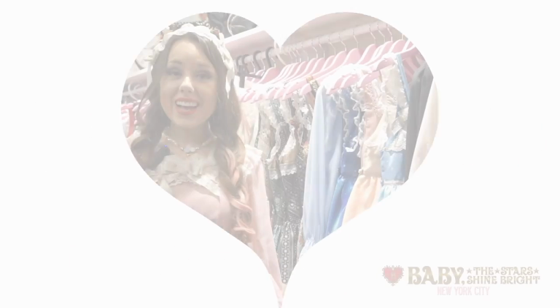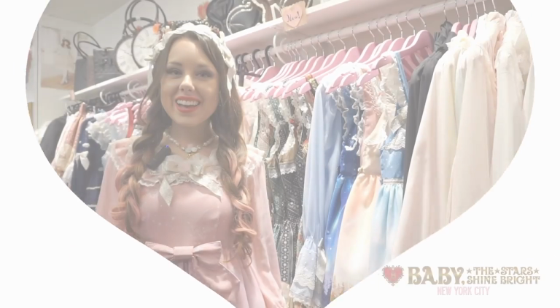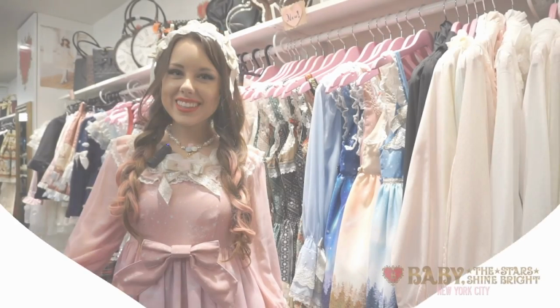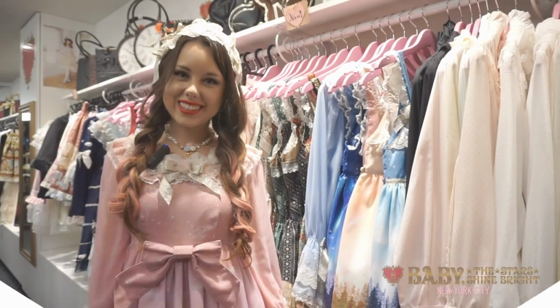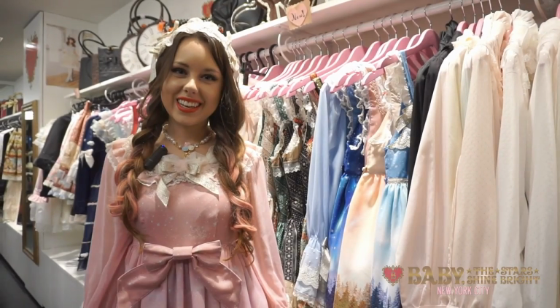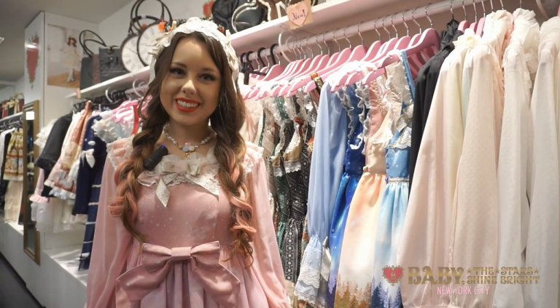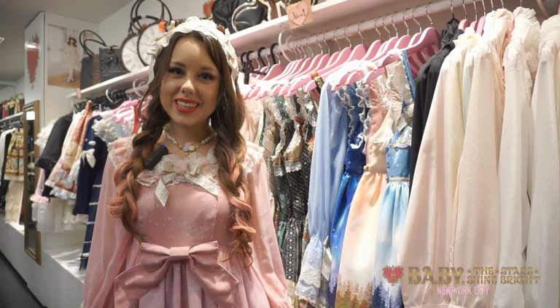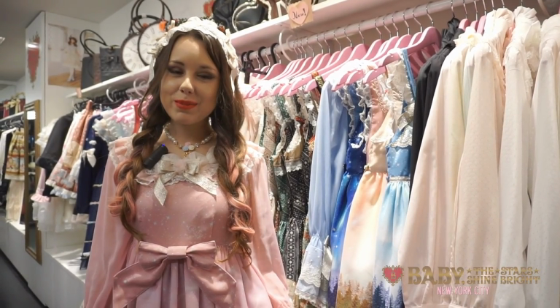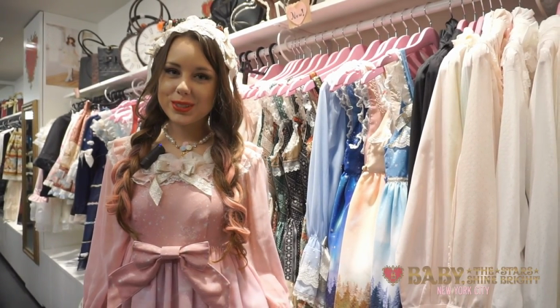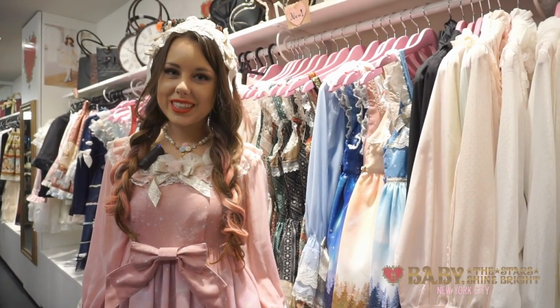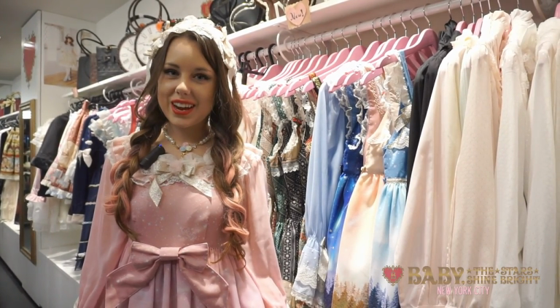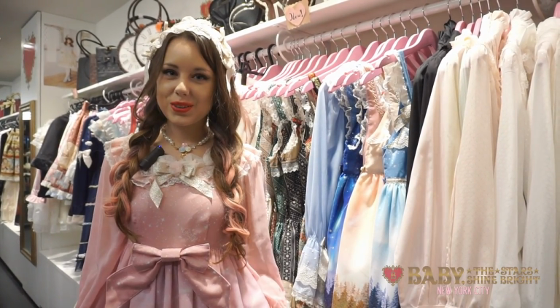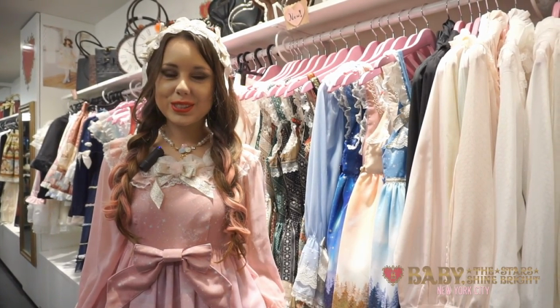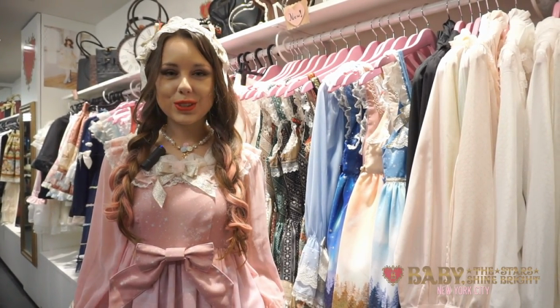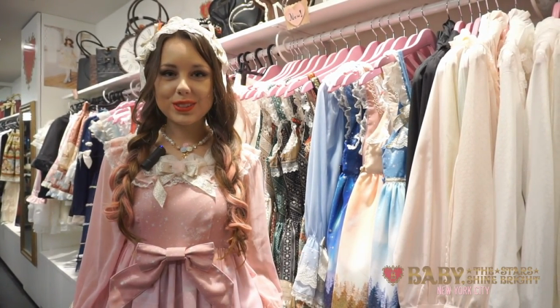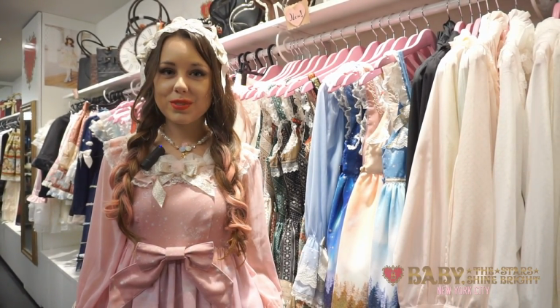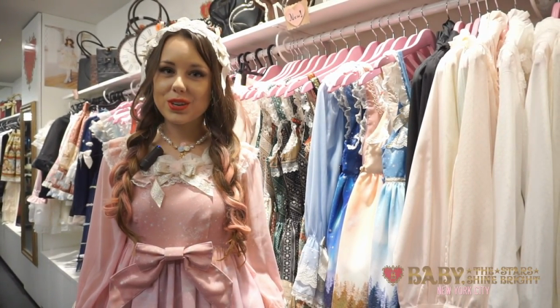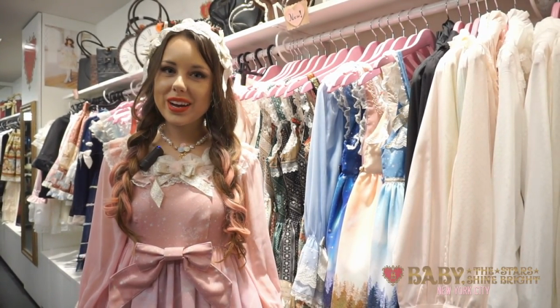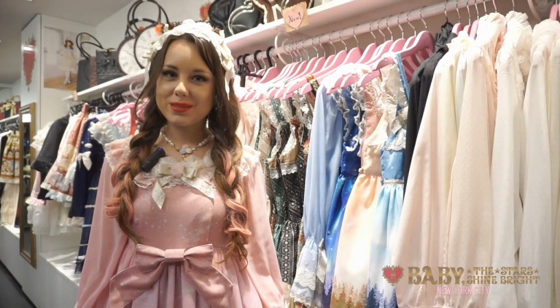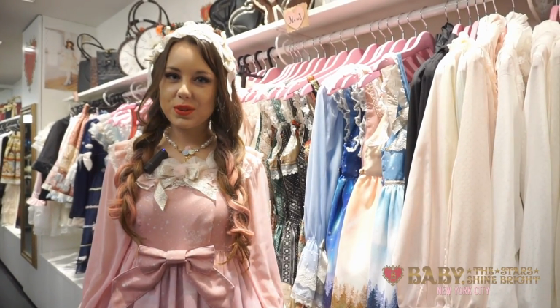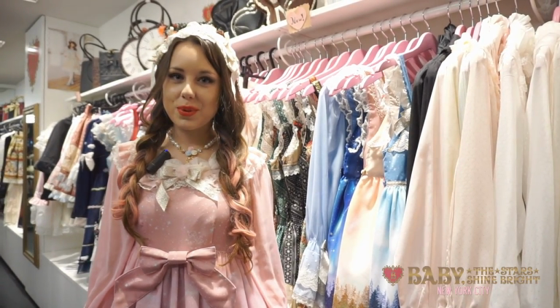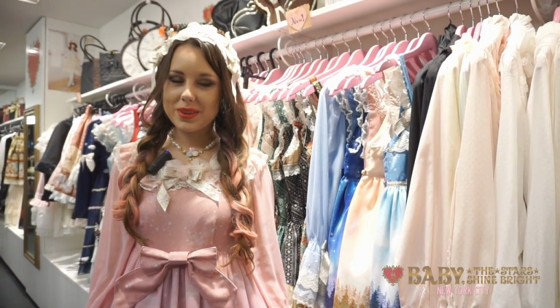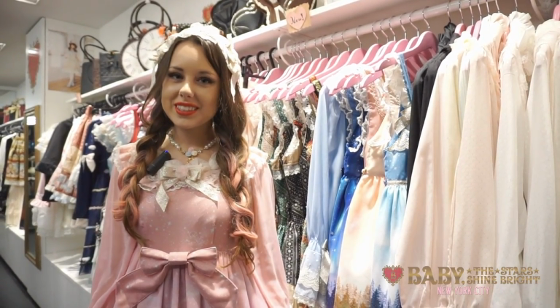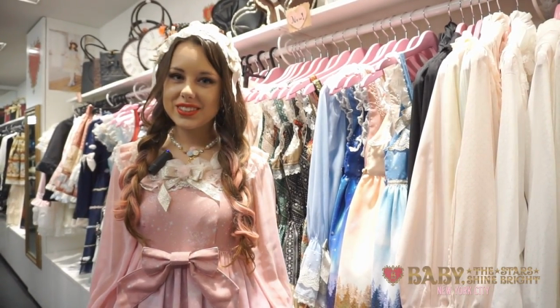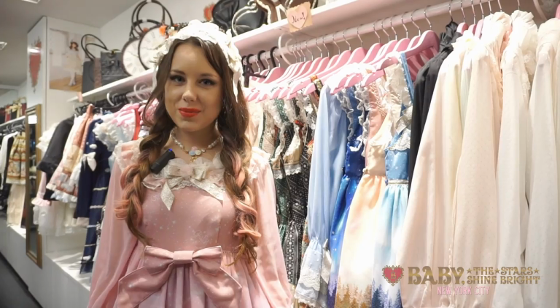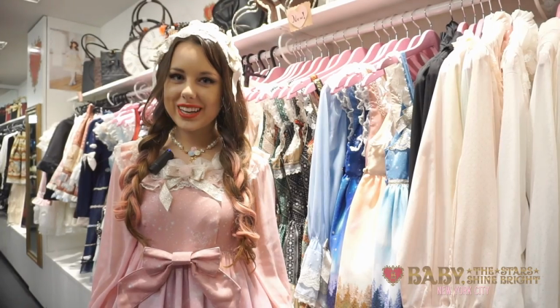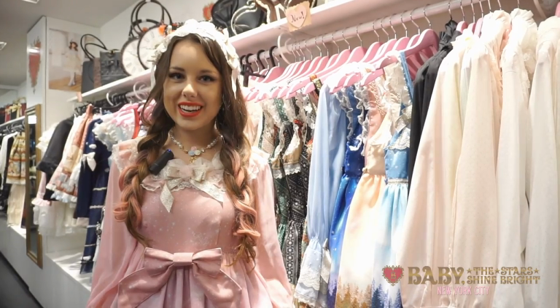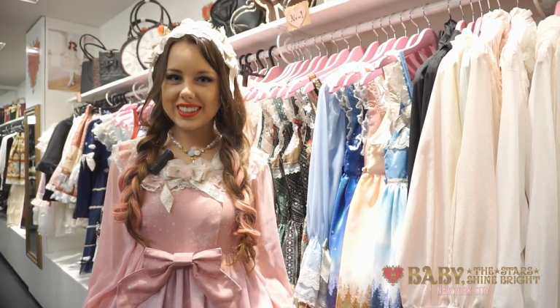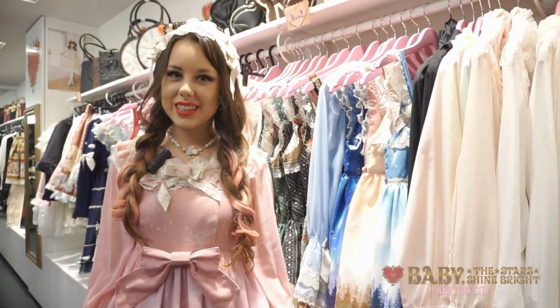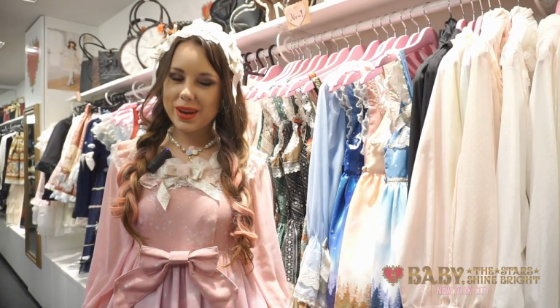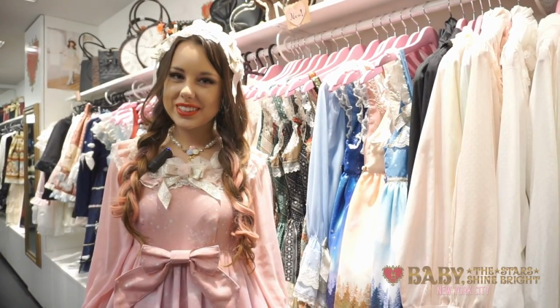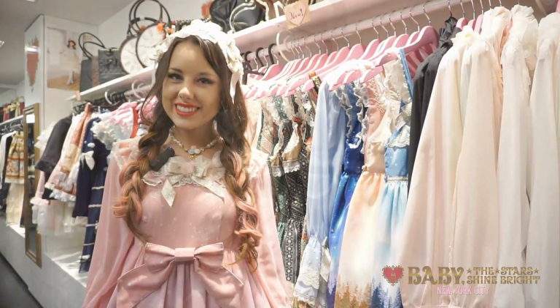Hi, this is Haley. Today, Petrina and I are going to show you some of our new items from Baby the Stars Shine Bright and Alice in the Pirates.